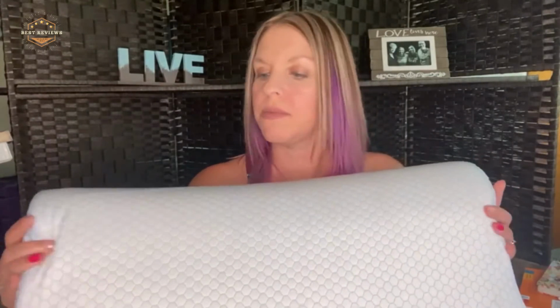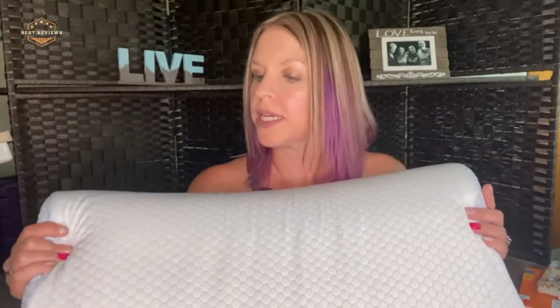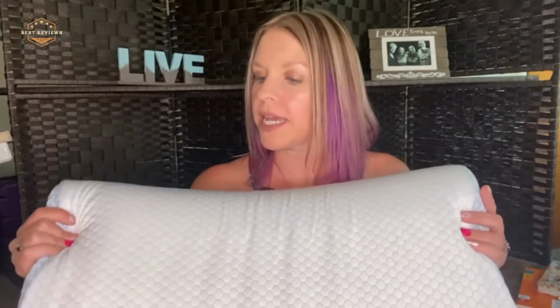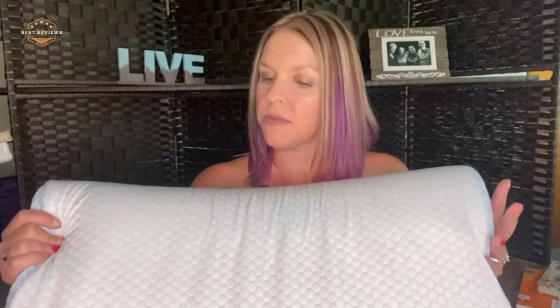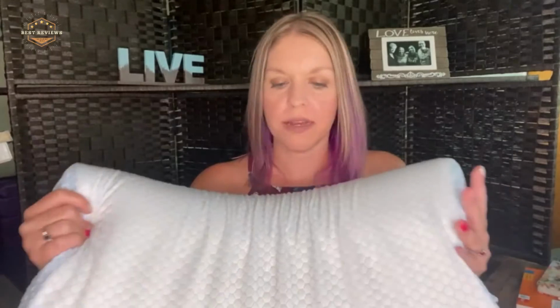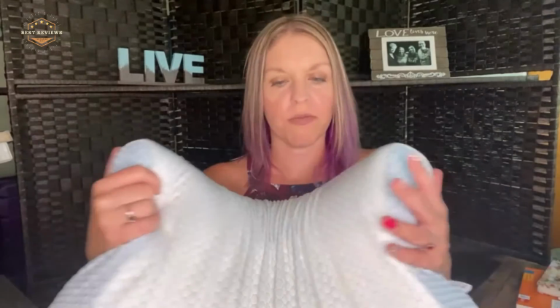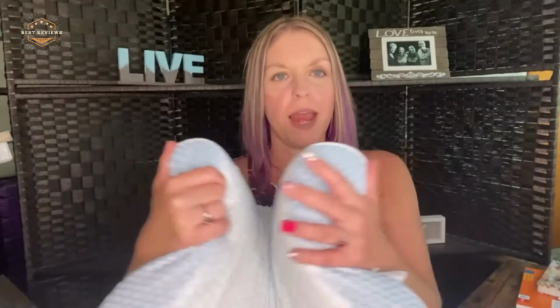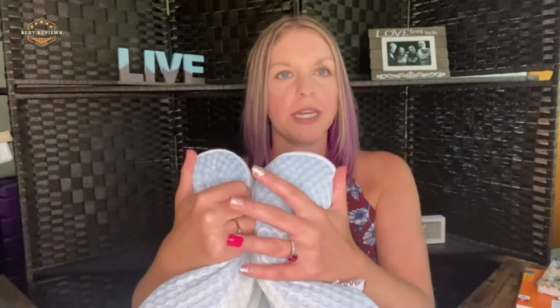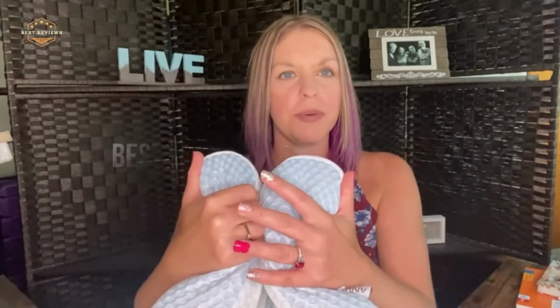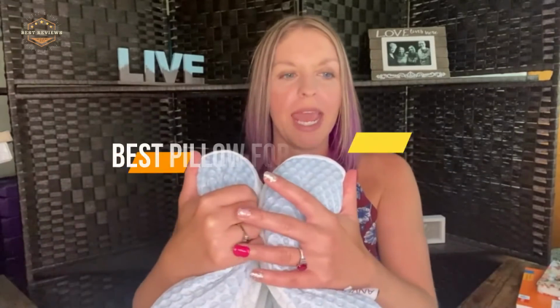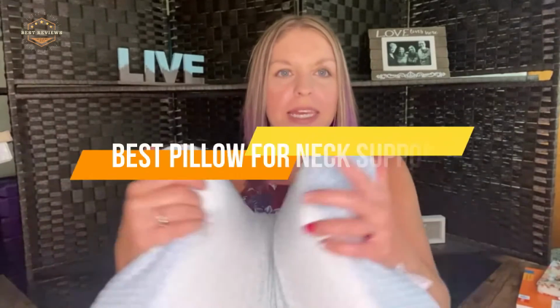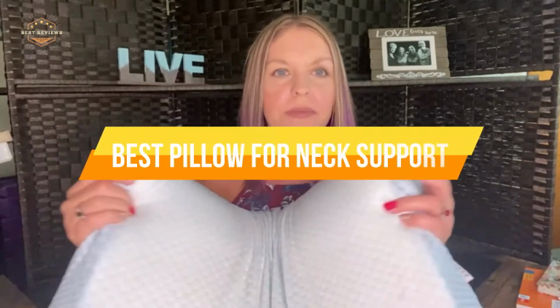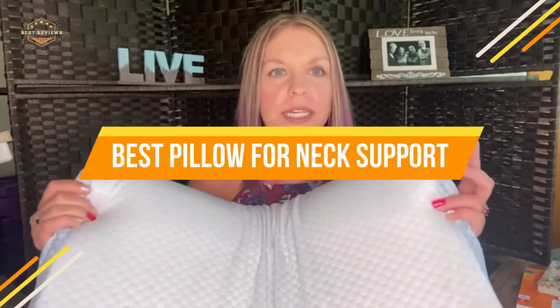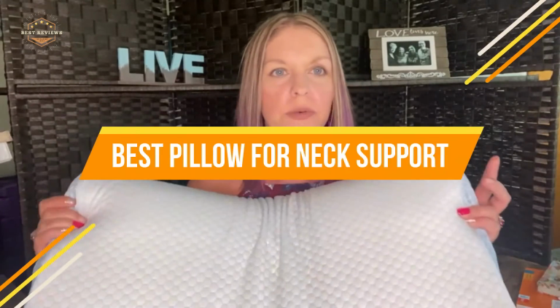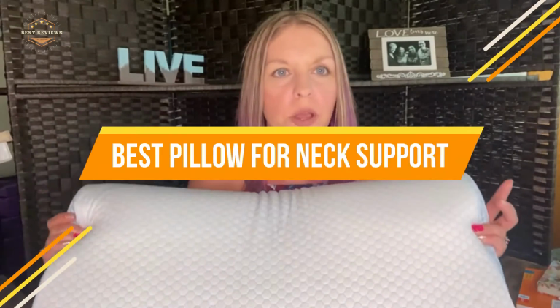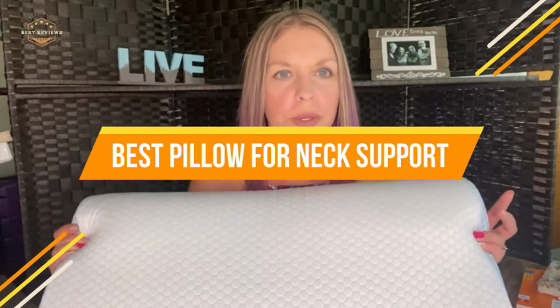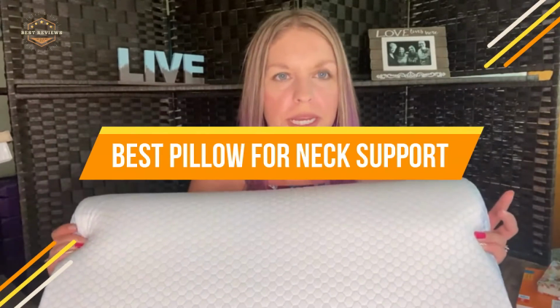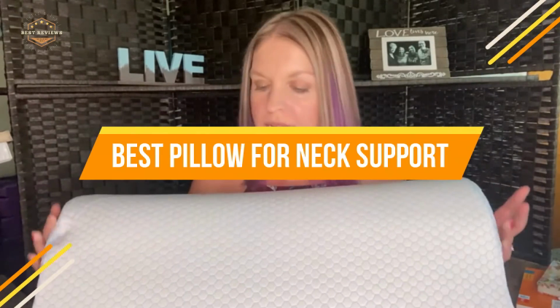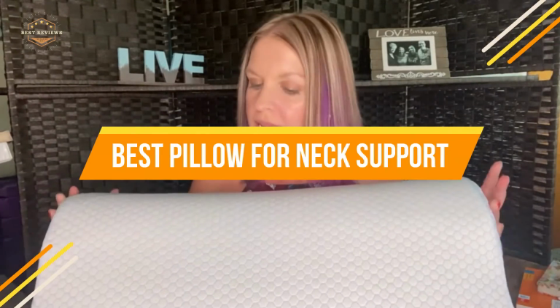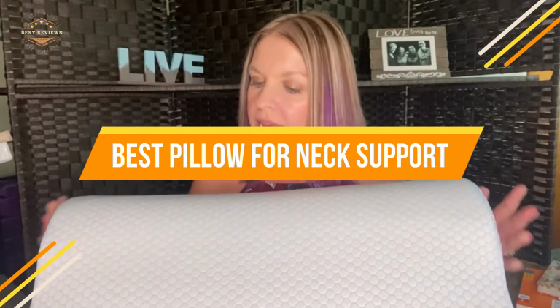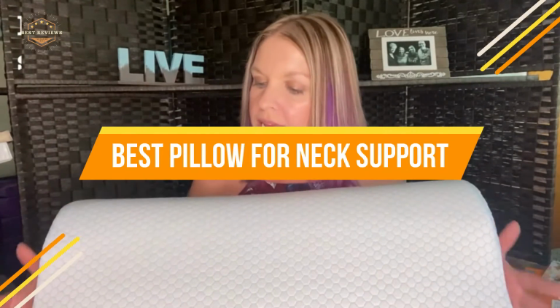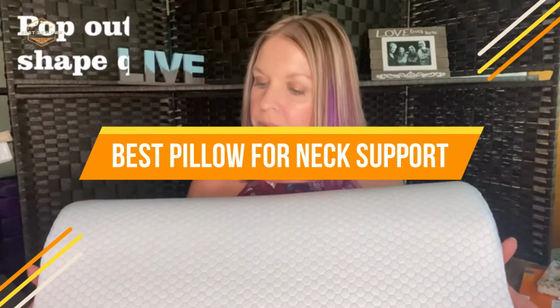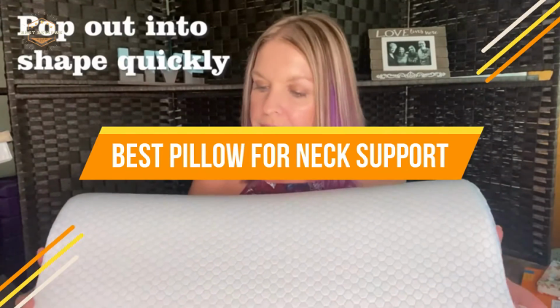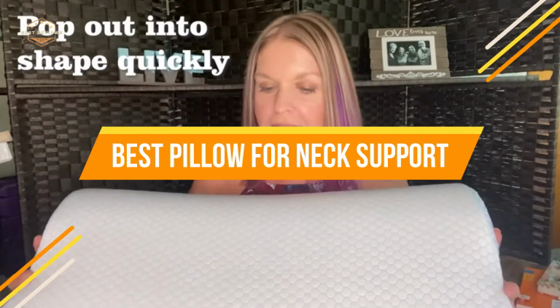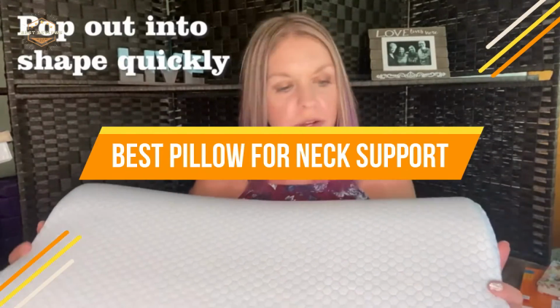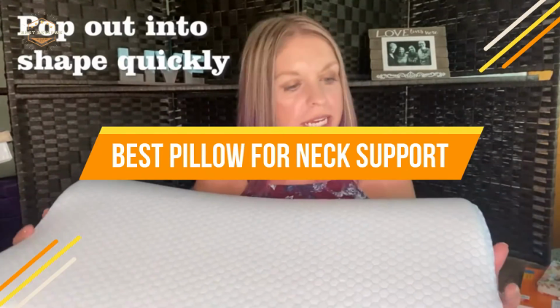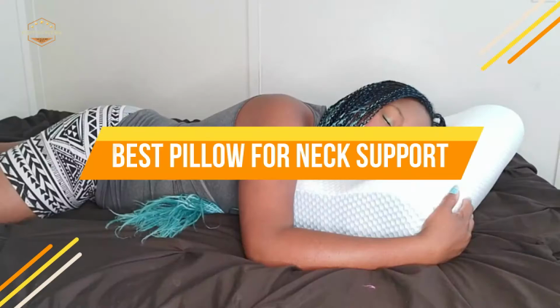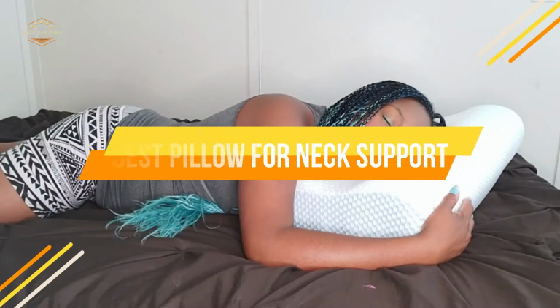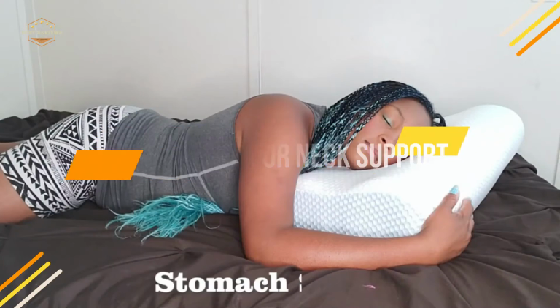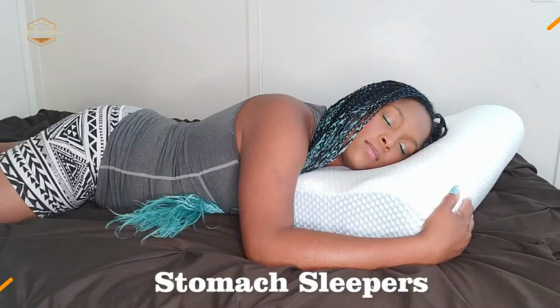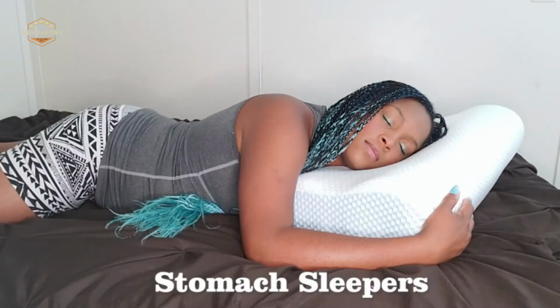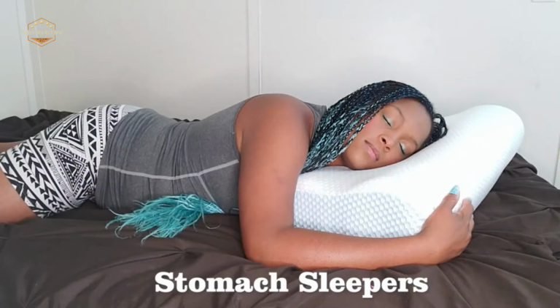In today's video, we will show you the top 5 best pillows for neck support. So, let's get started.